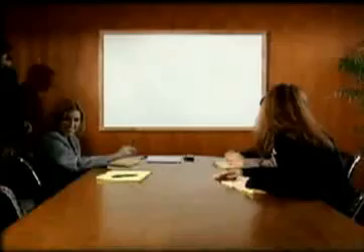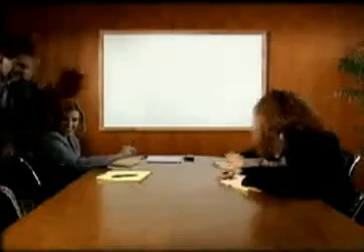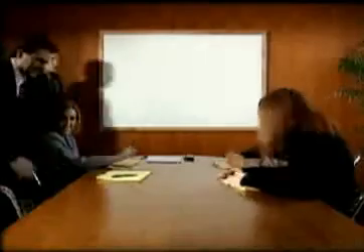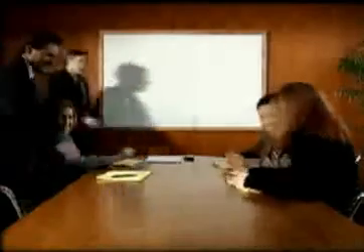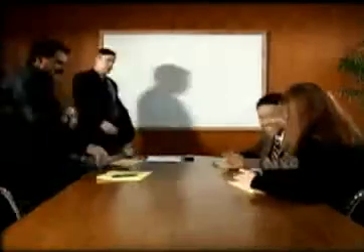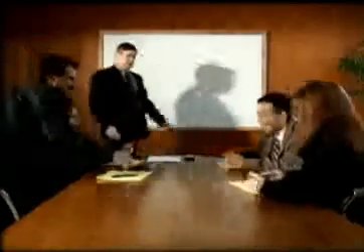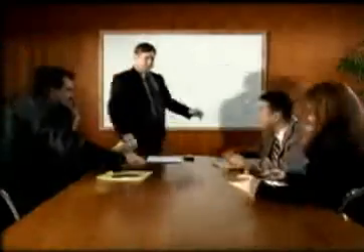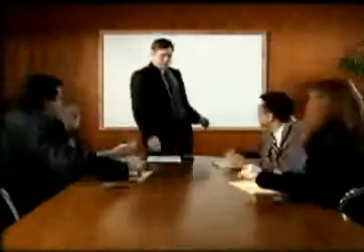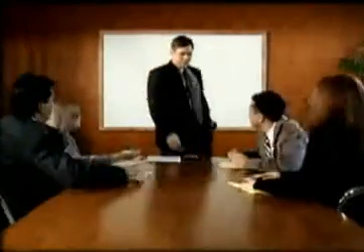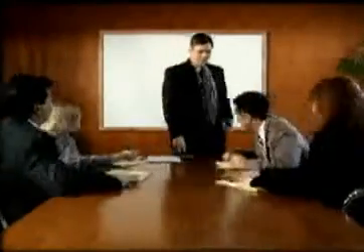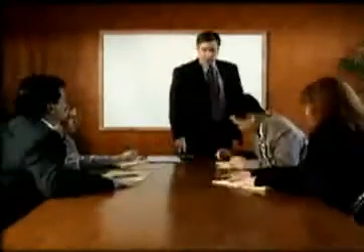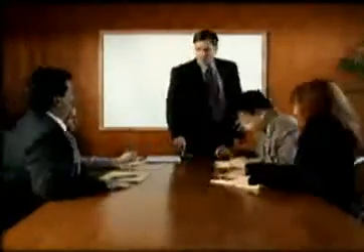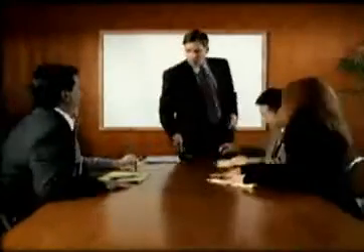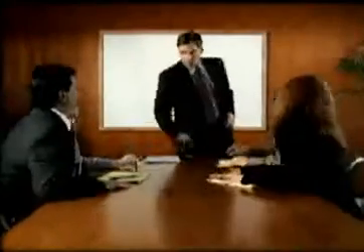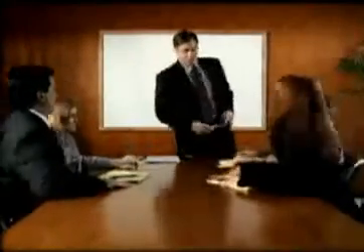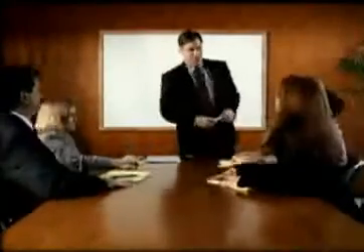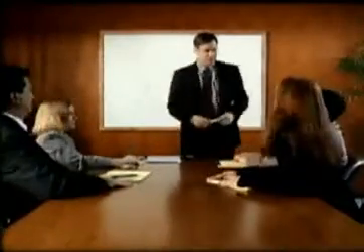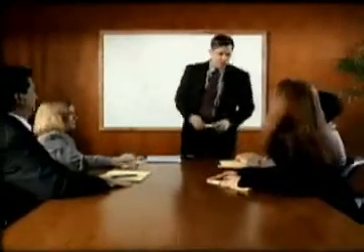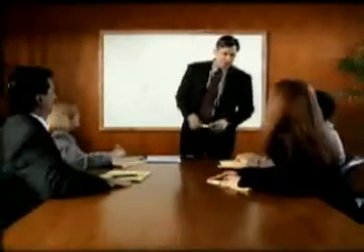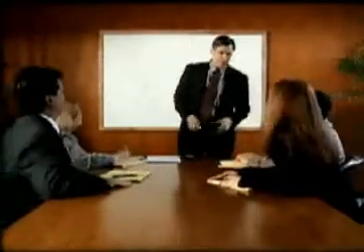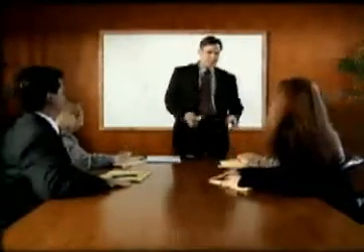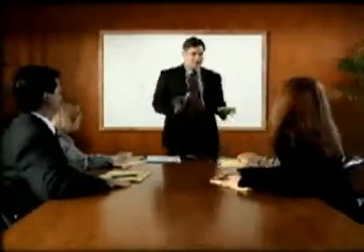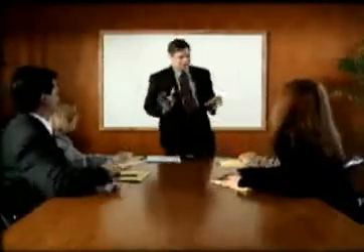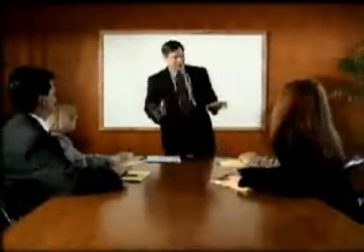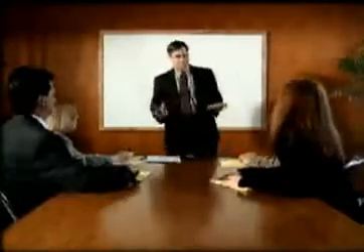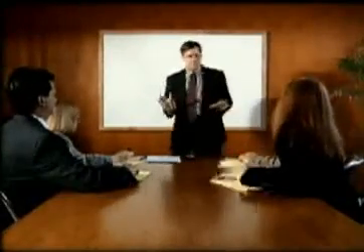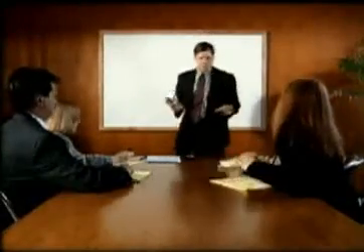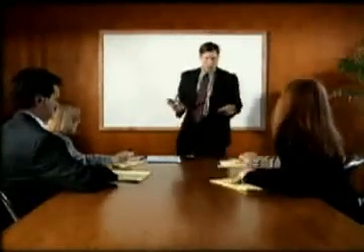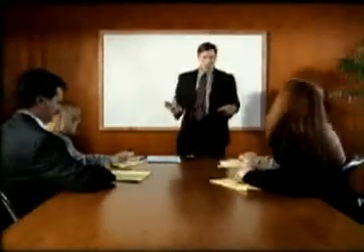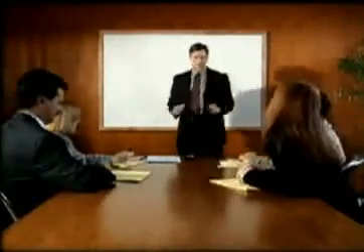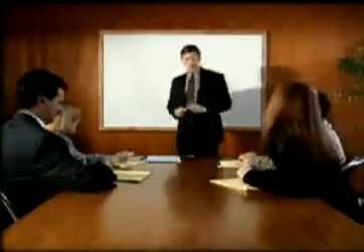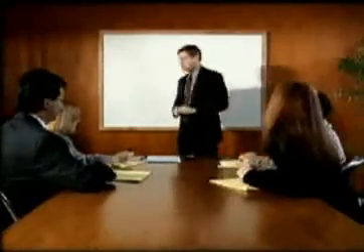All right, let's get started. This will be the new second-floor office plan, so please pay close attention.